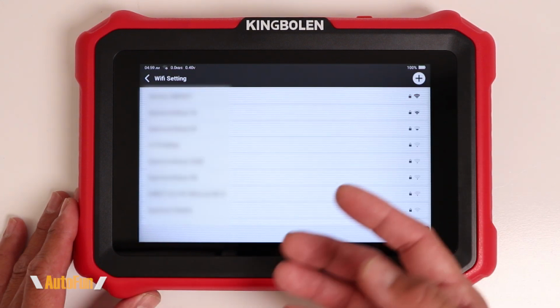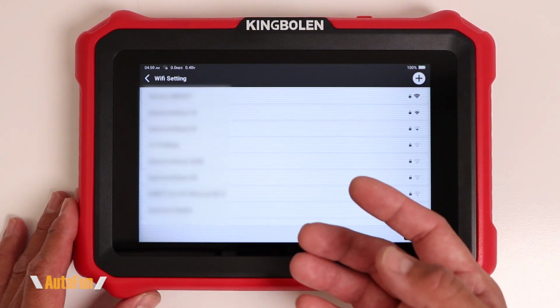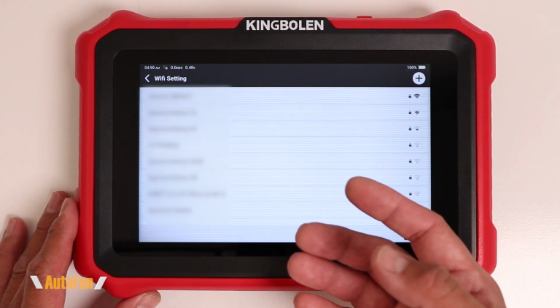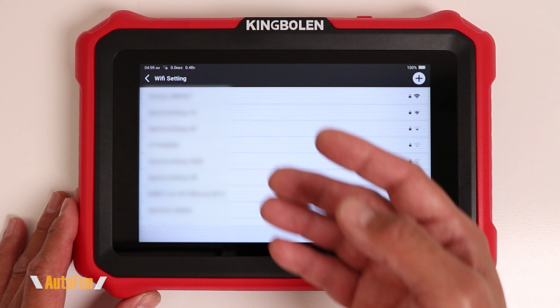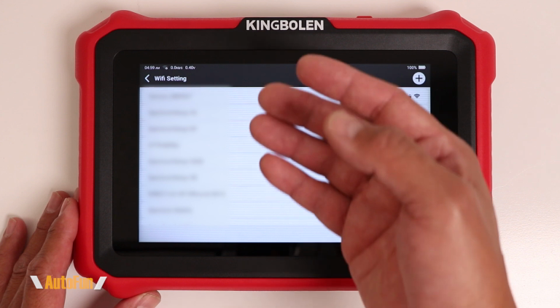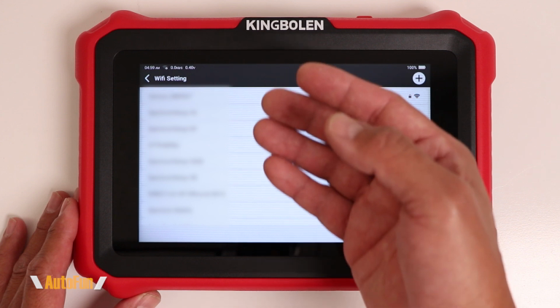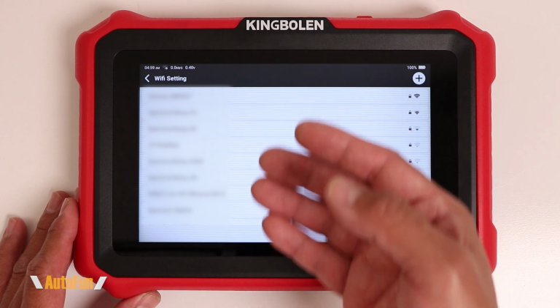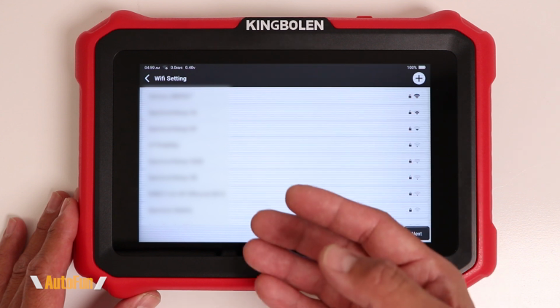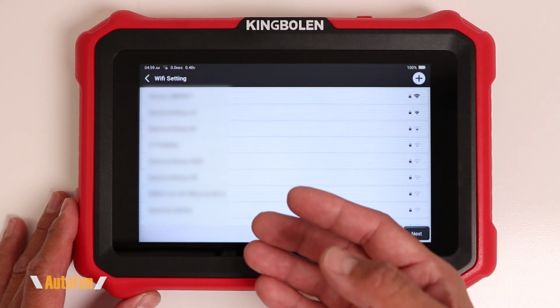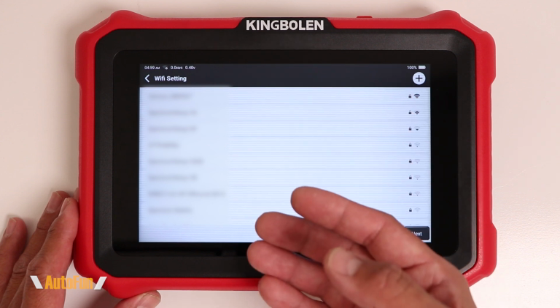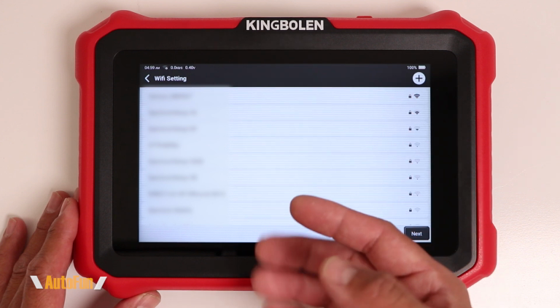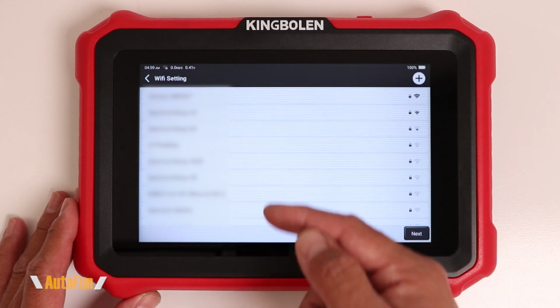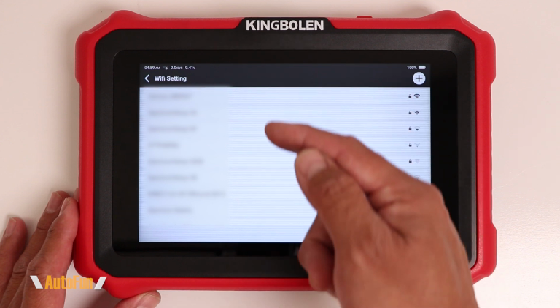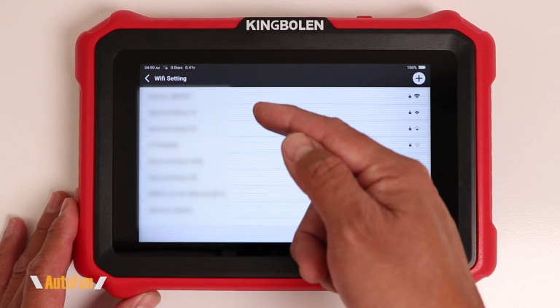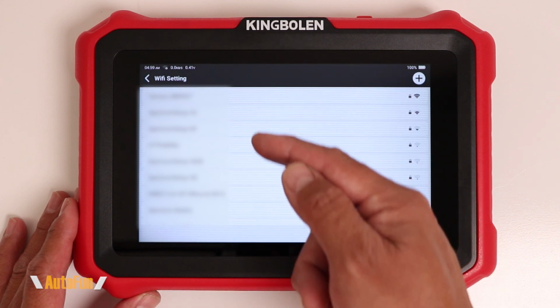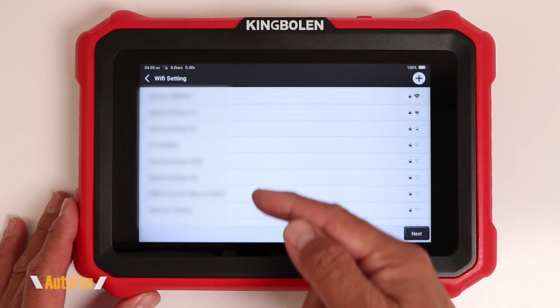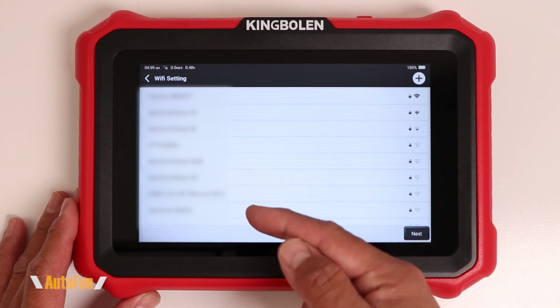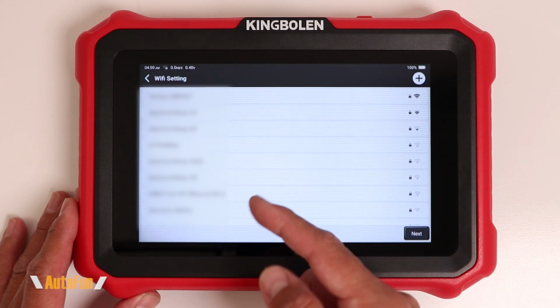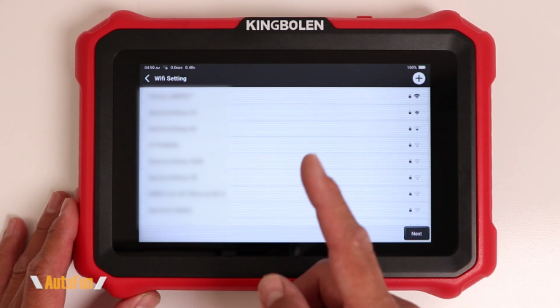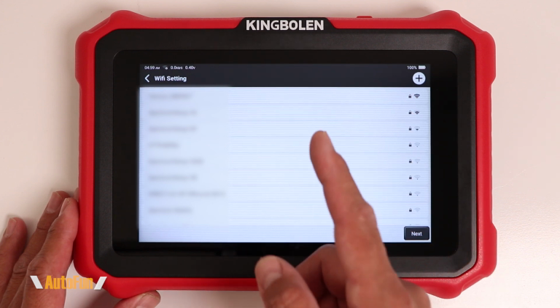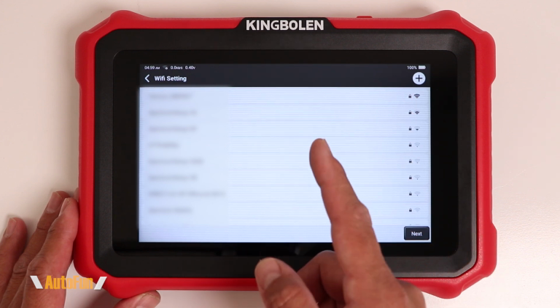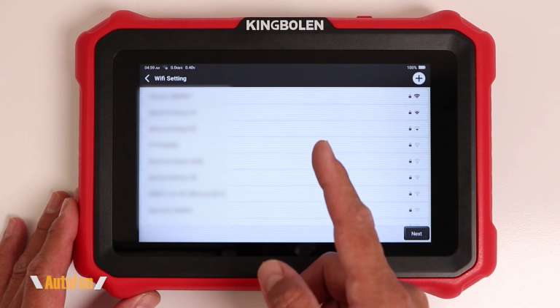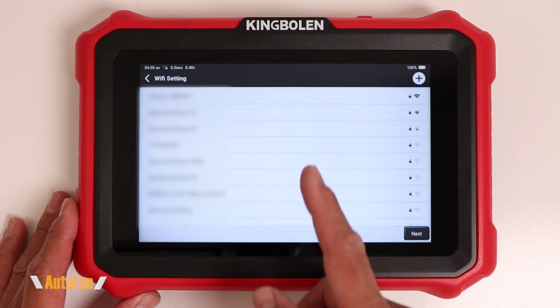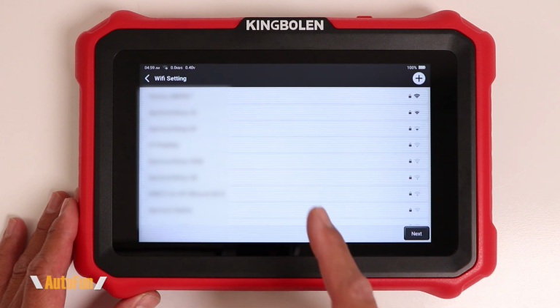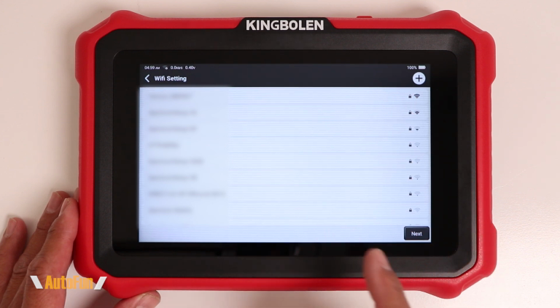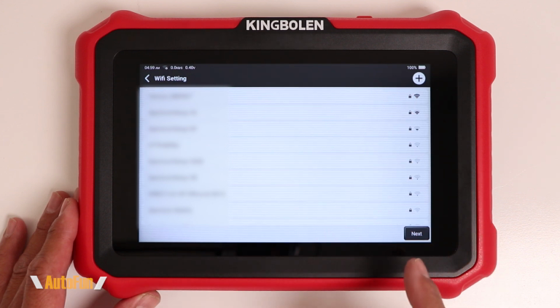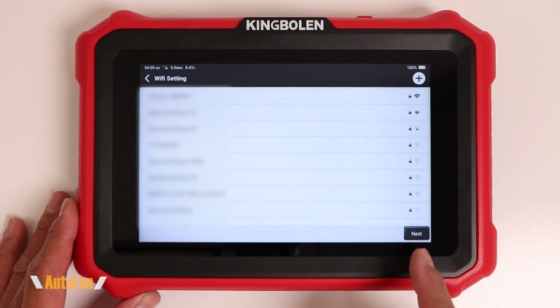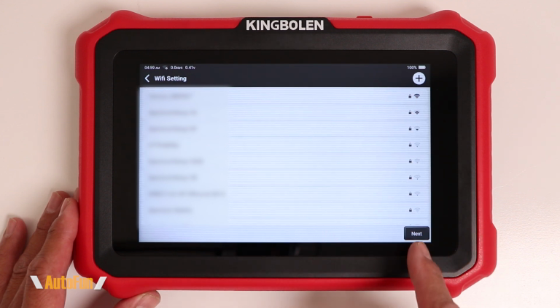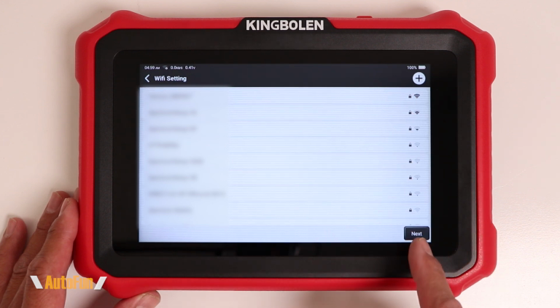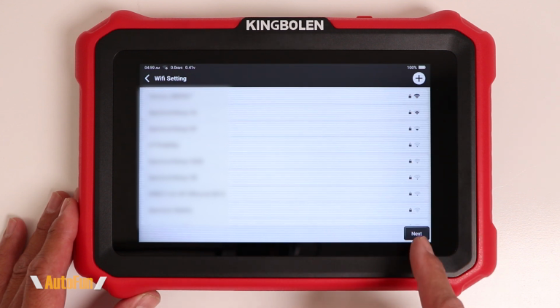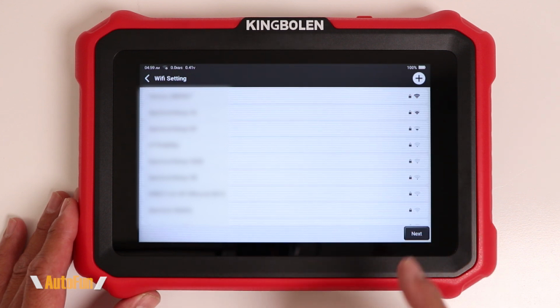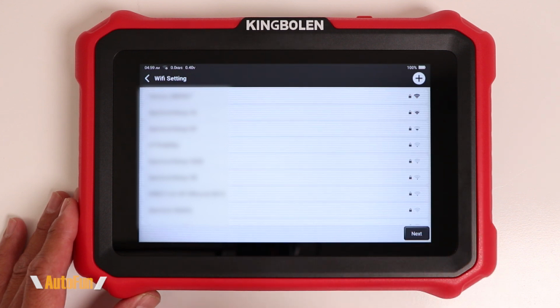Now we're presented with the Wi-Fi selection screen. Find your Wi-Fi, enter the password, and then select next.